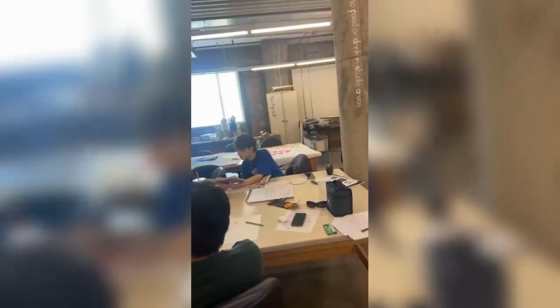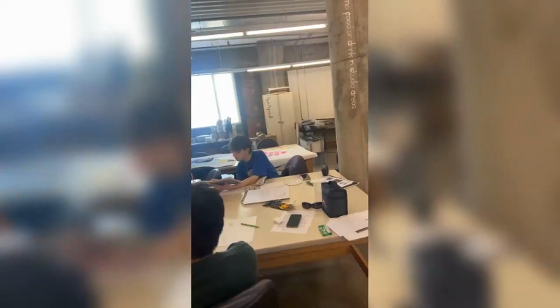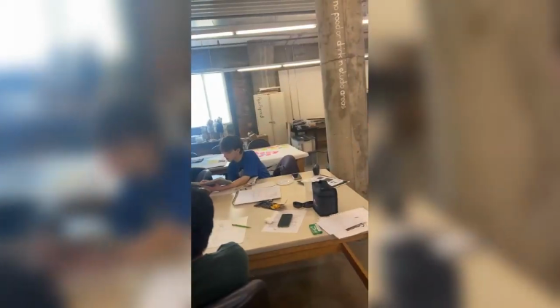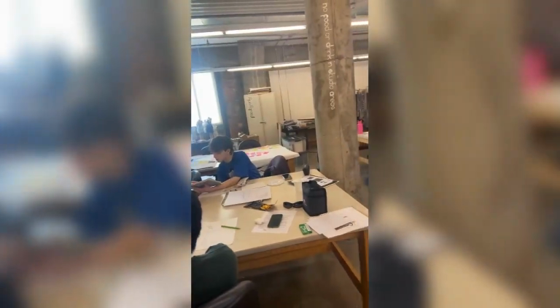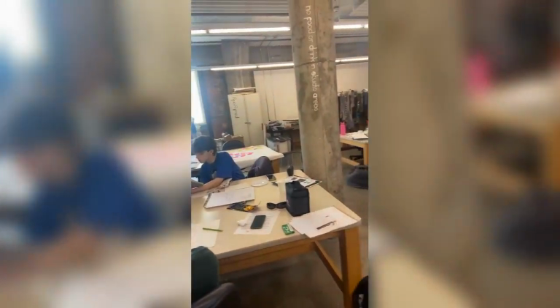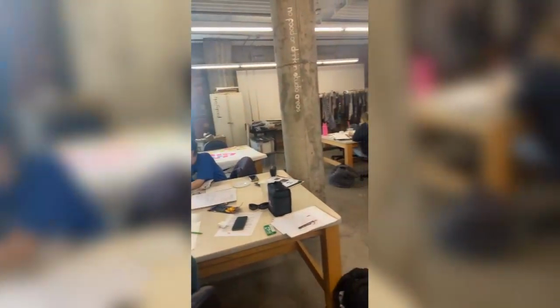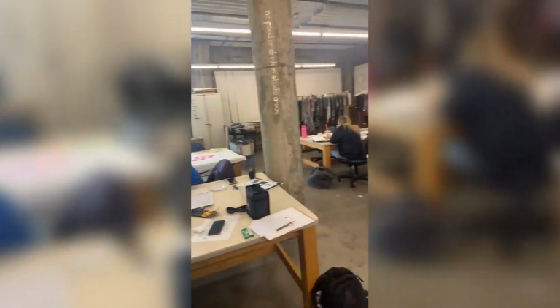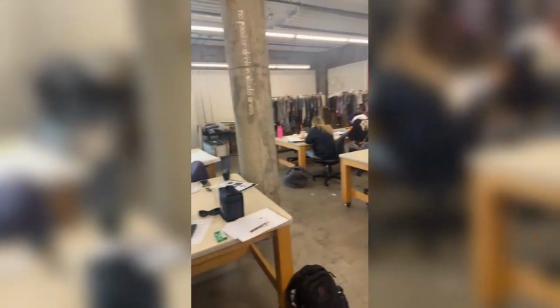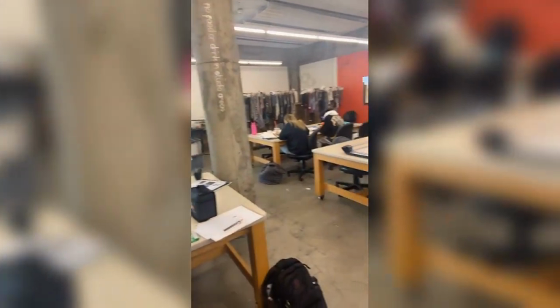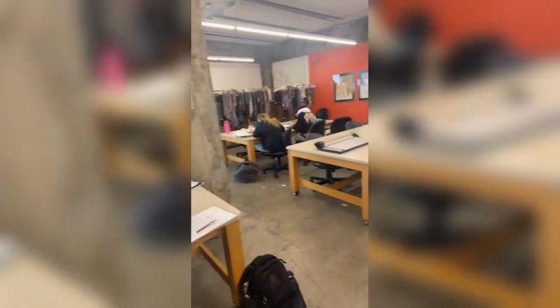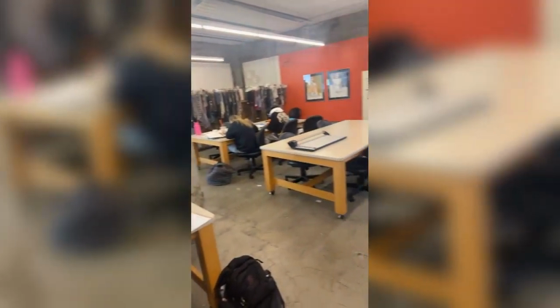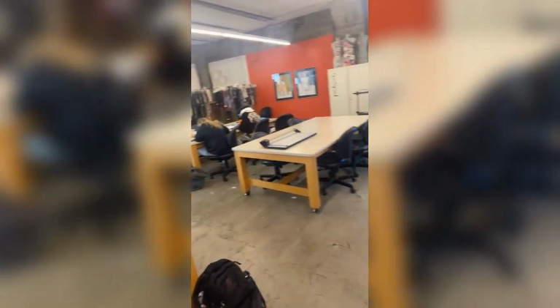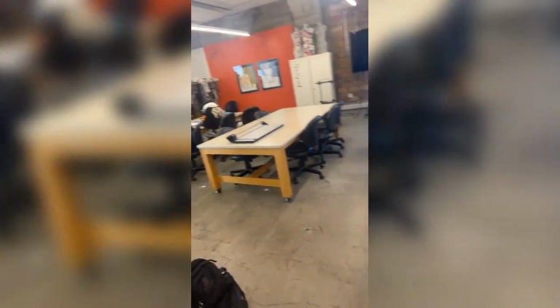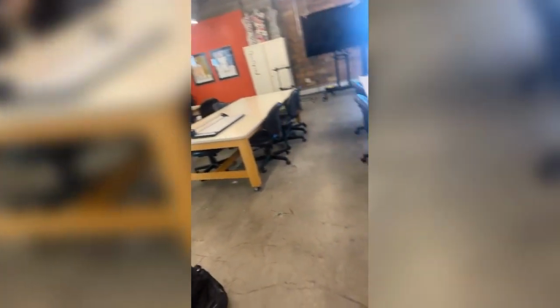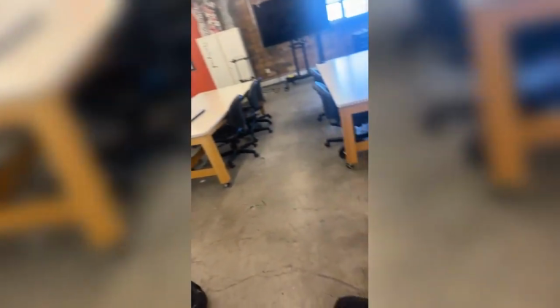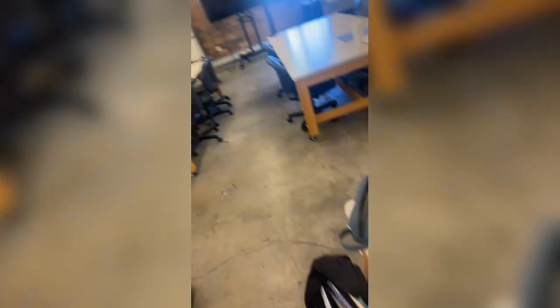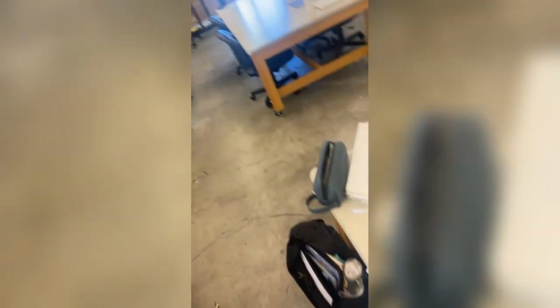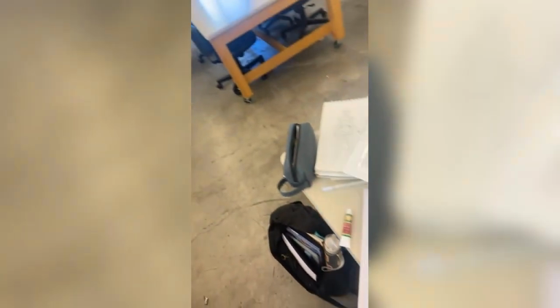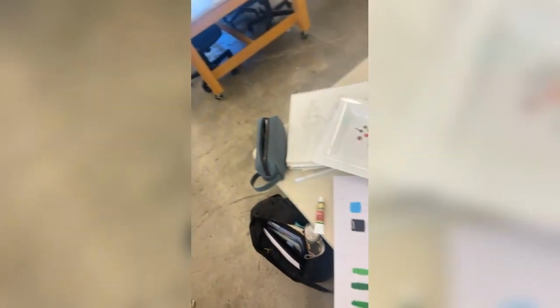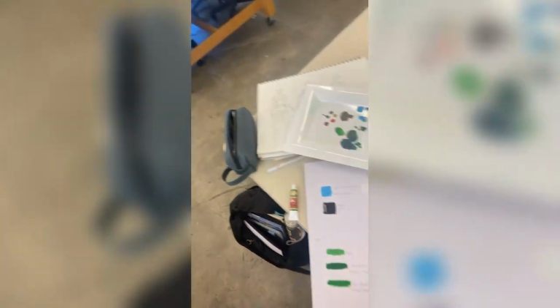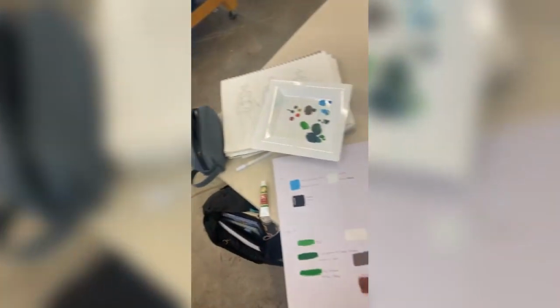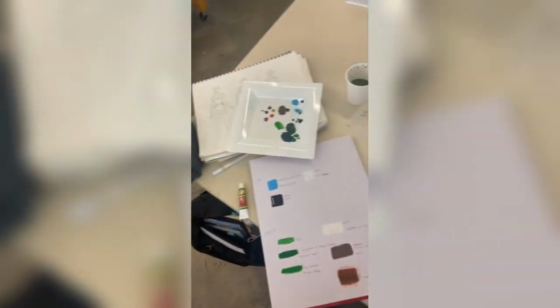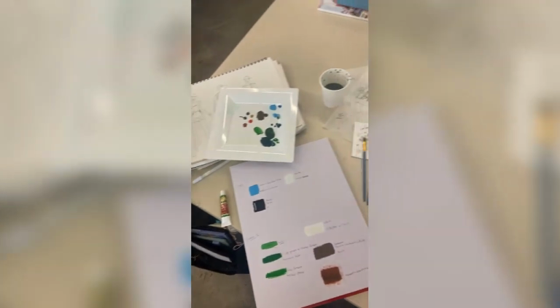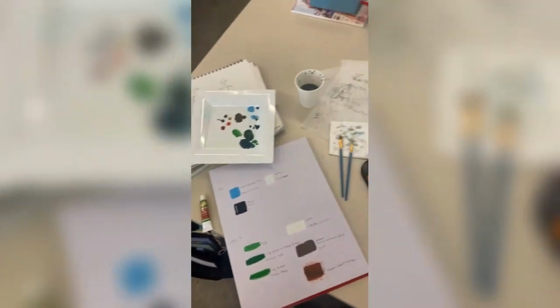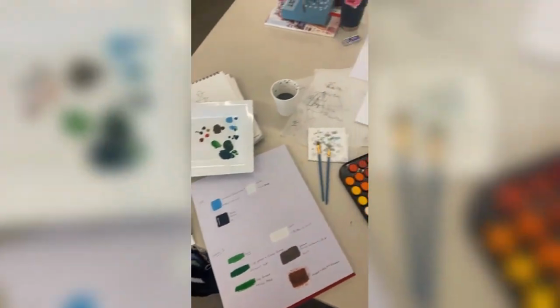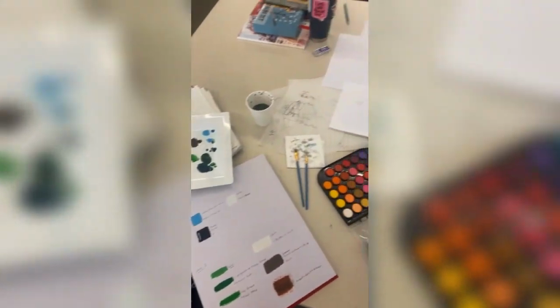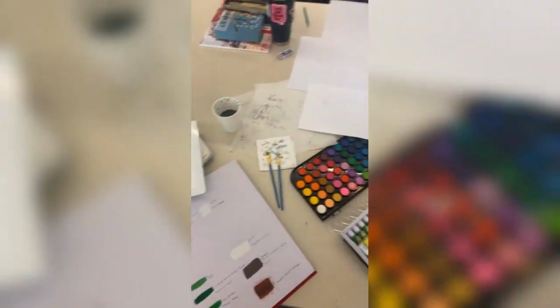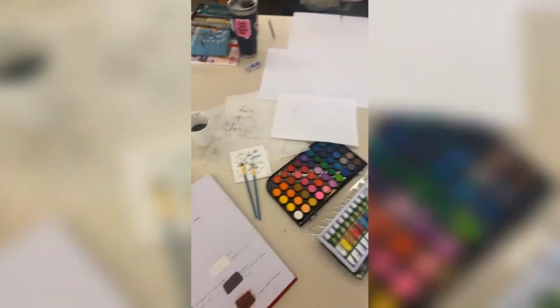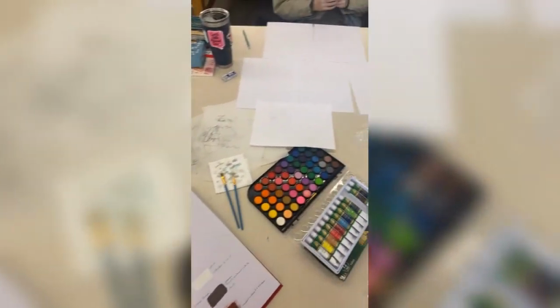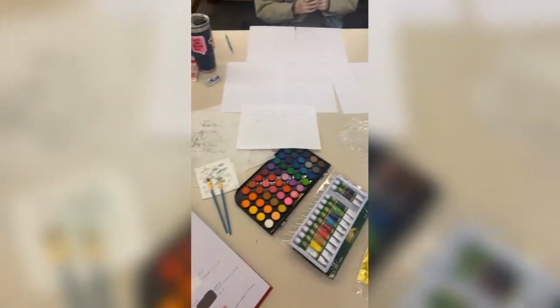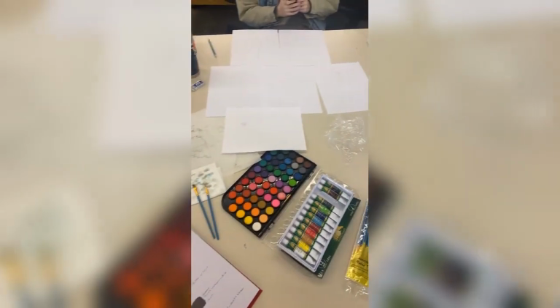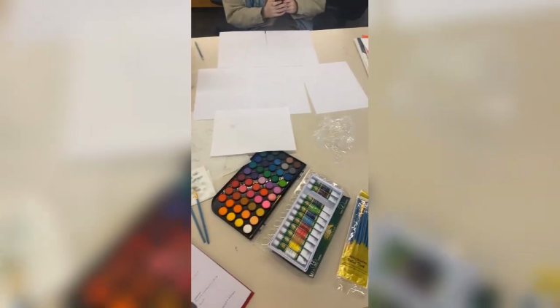This is my Fashion 232 class, Fashion Design Studio 2, where we are currently working on paint illustrations of fashion.